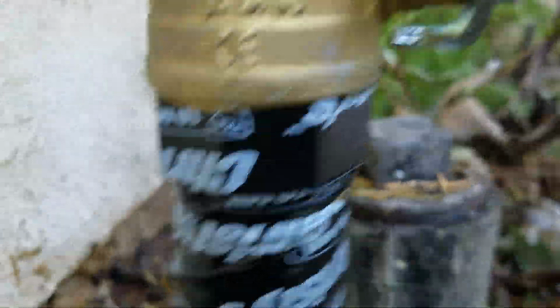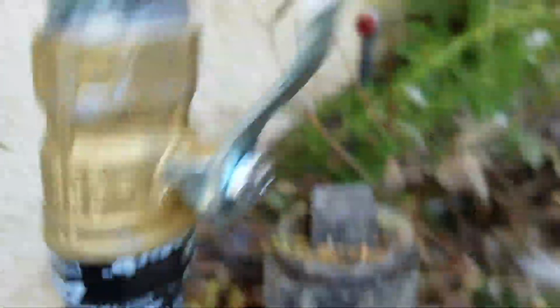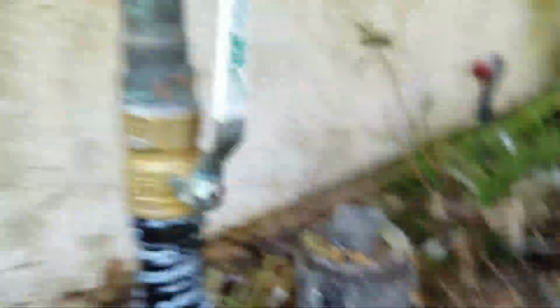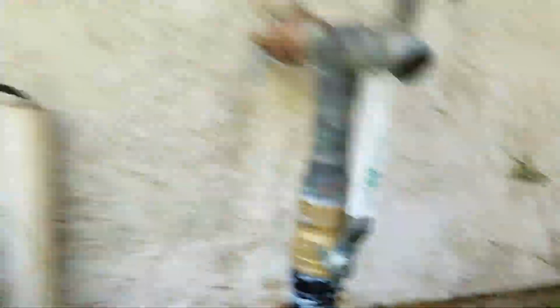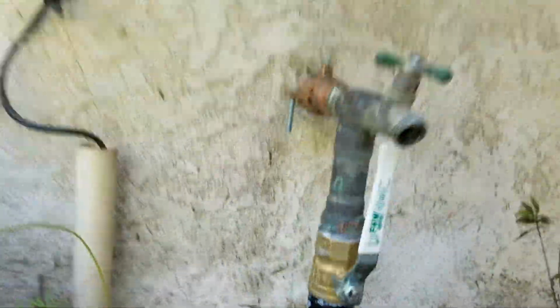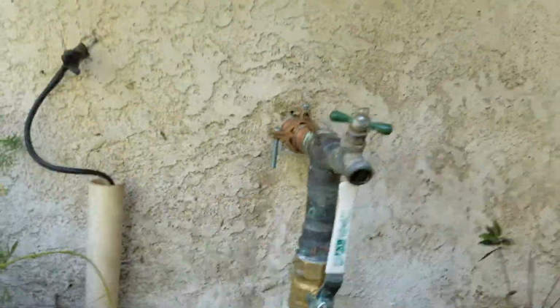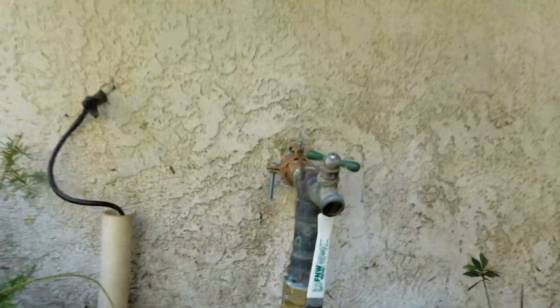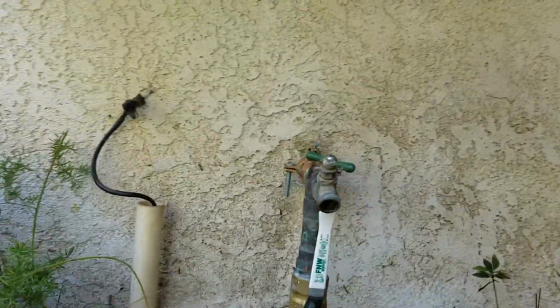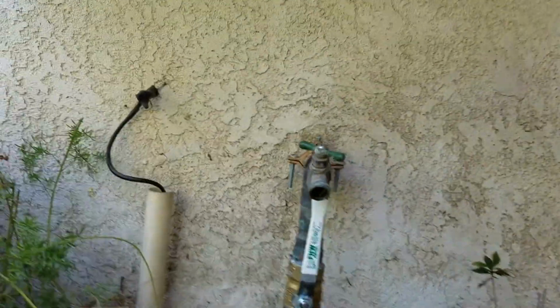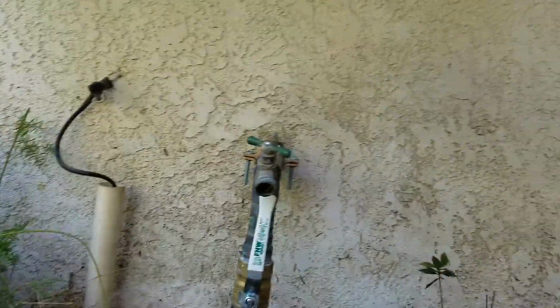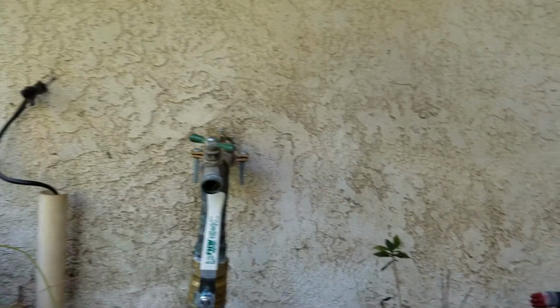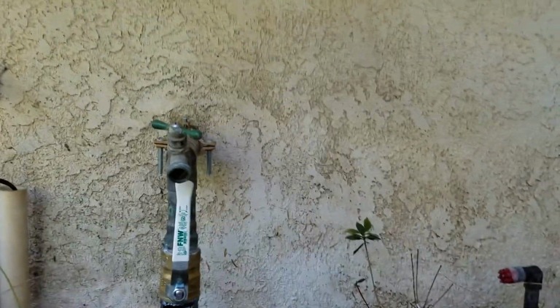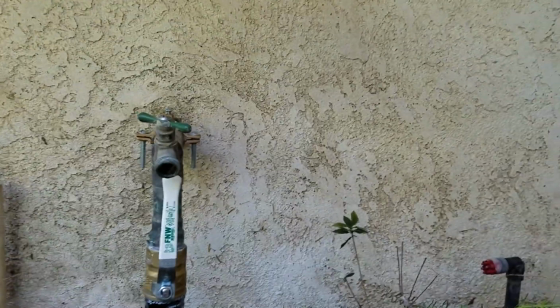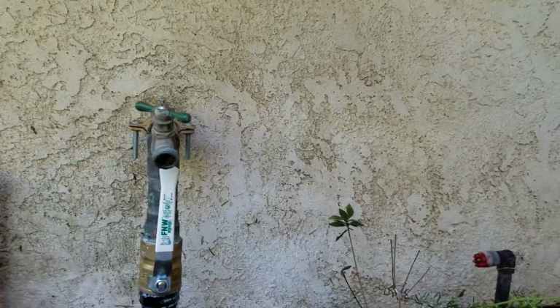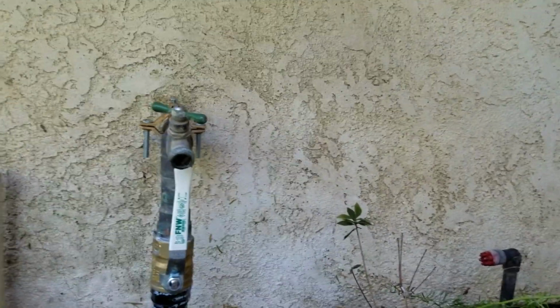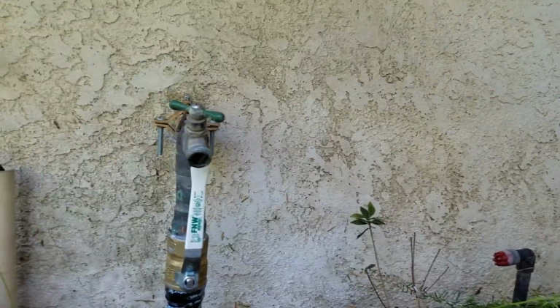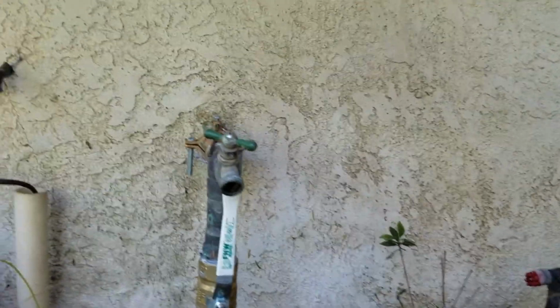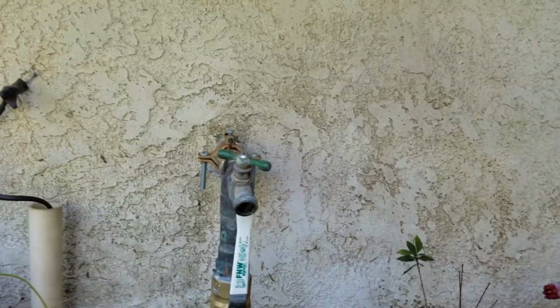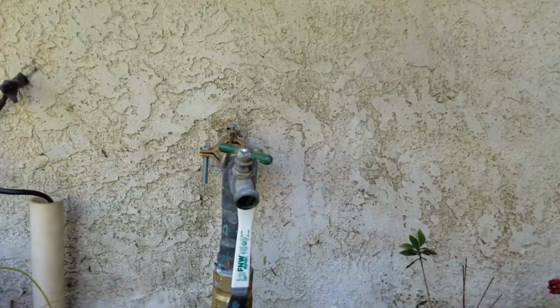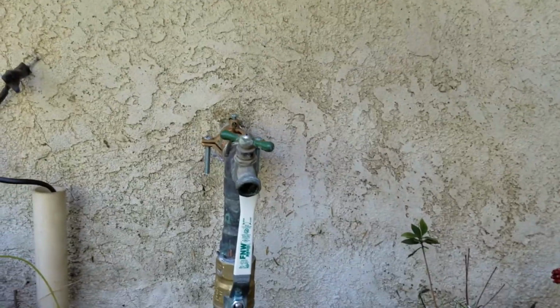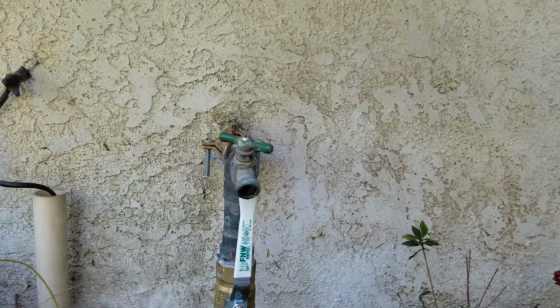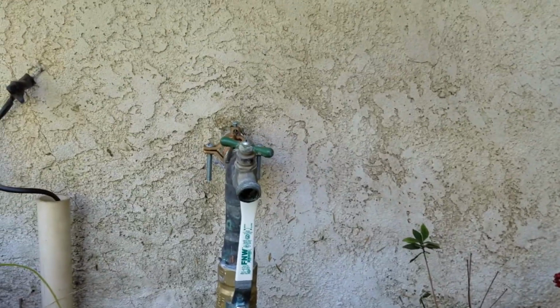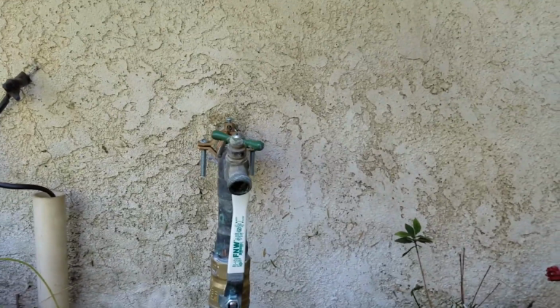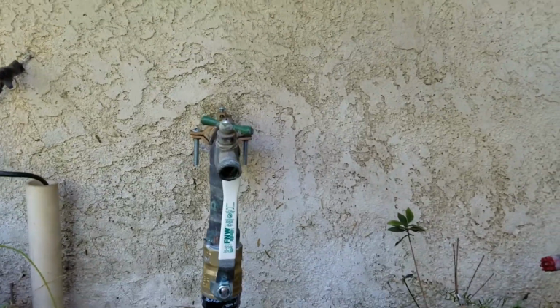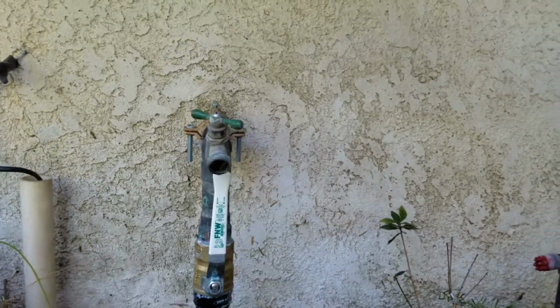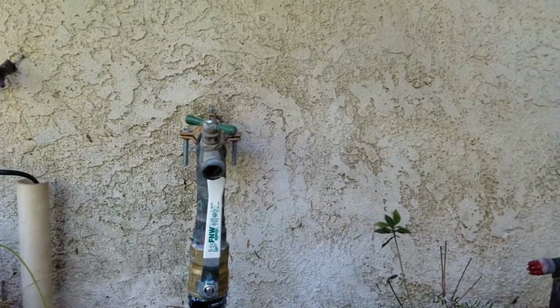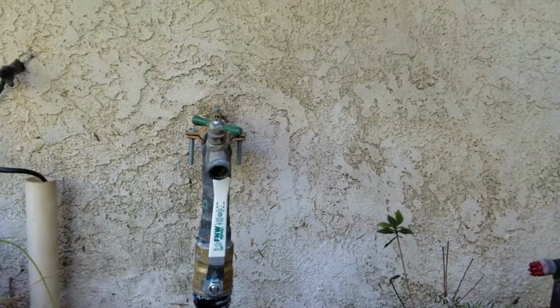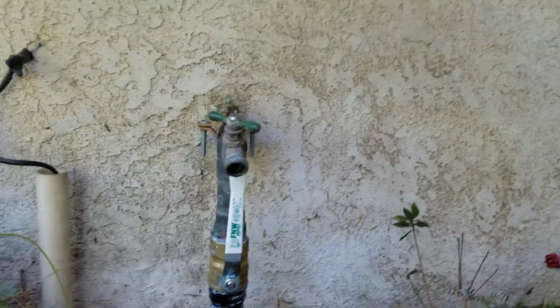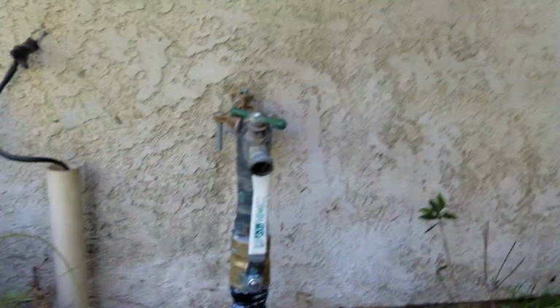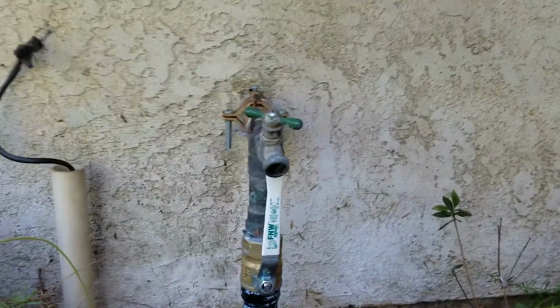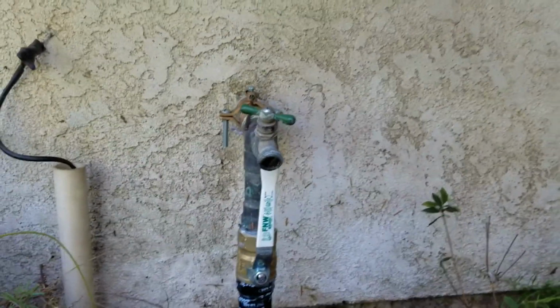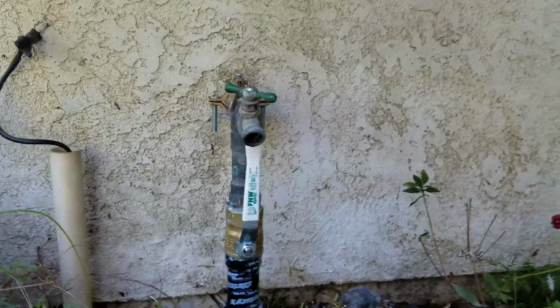And so we asked the homeowner if they wanted us to just repair that or get a new ball valve in there, and they opted for the new ball valve.